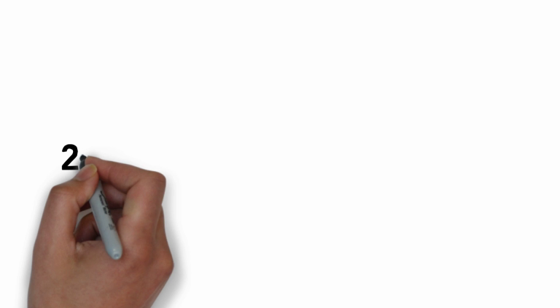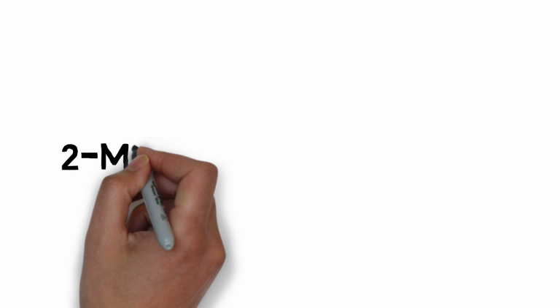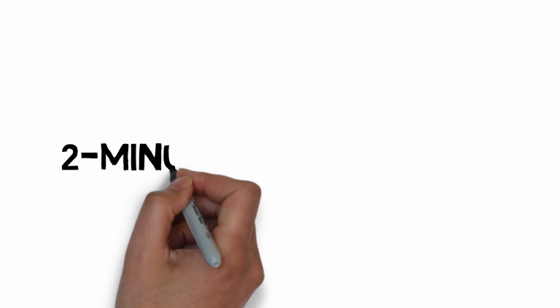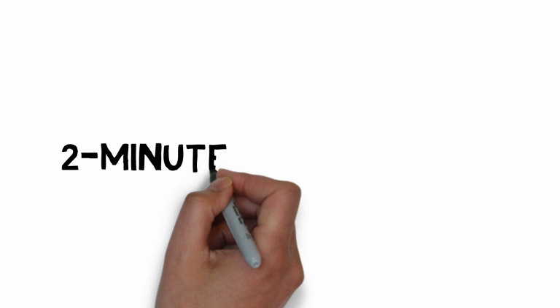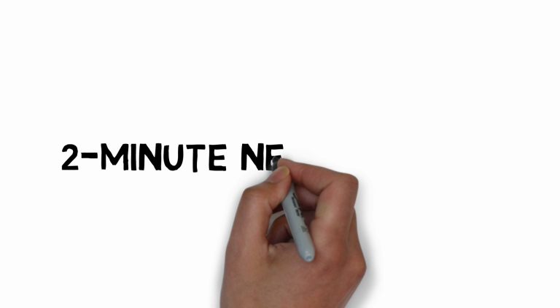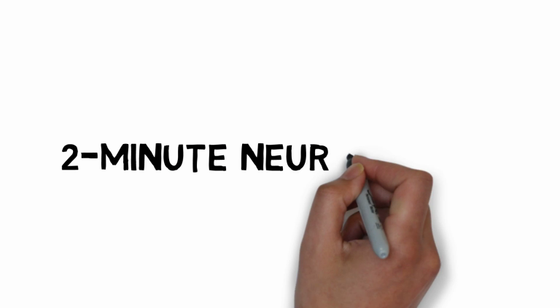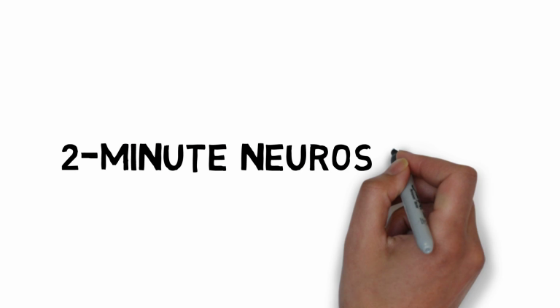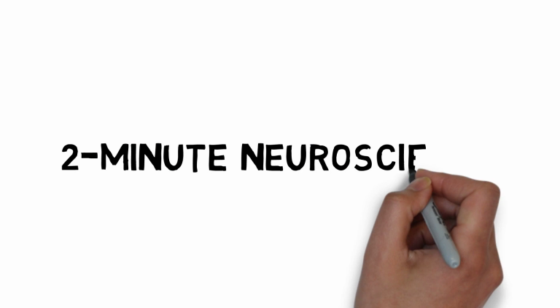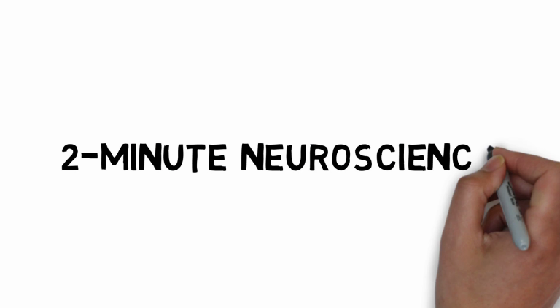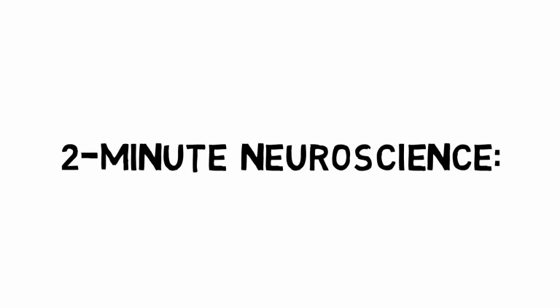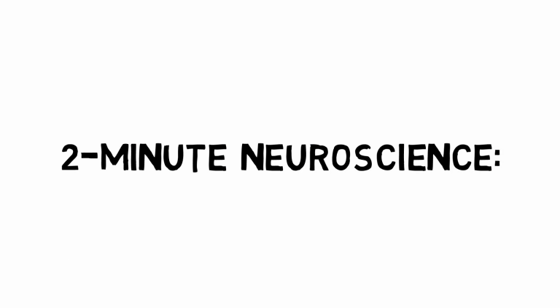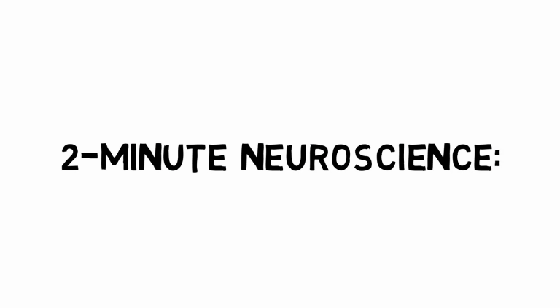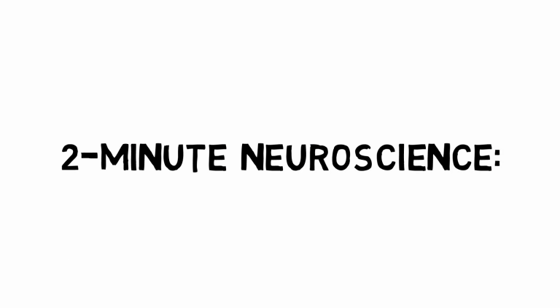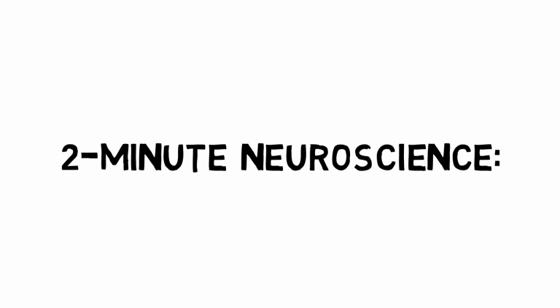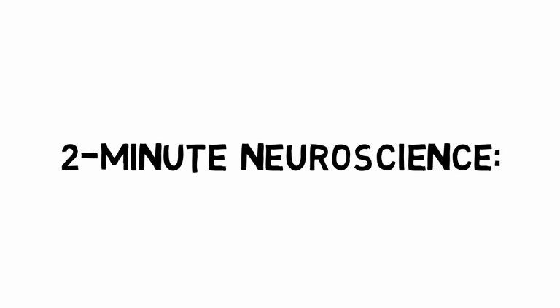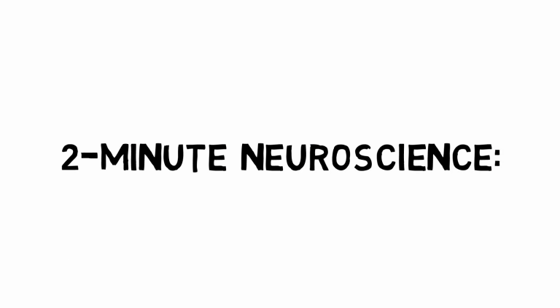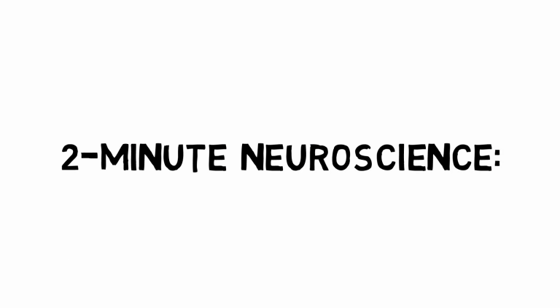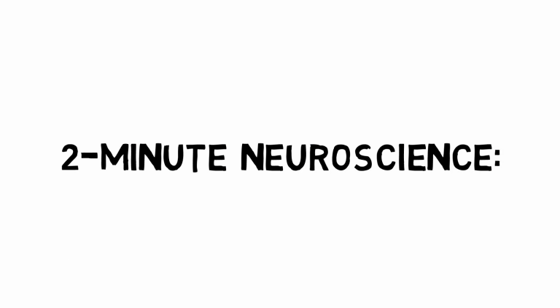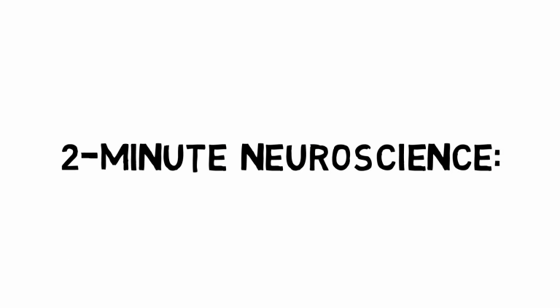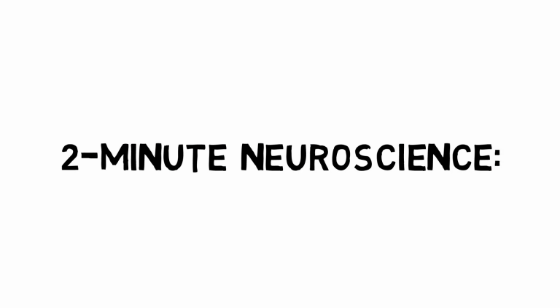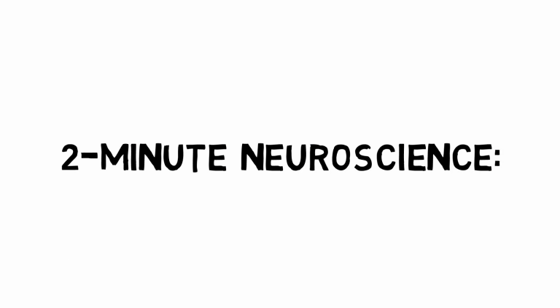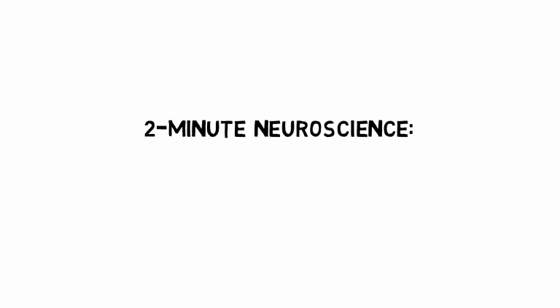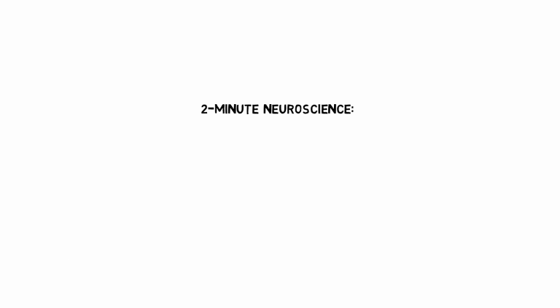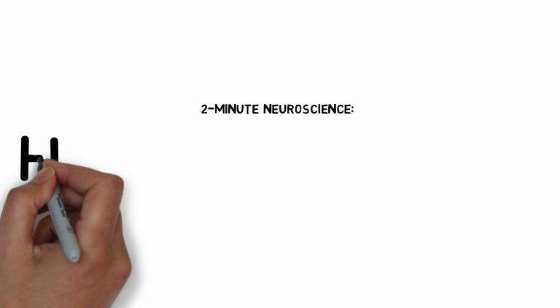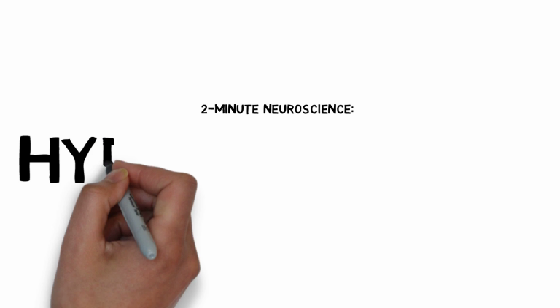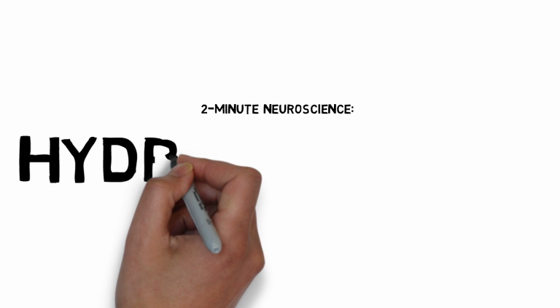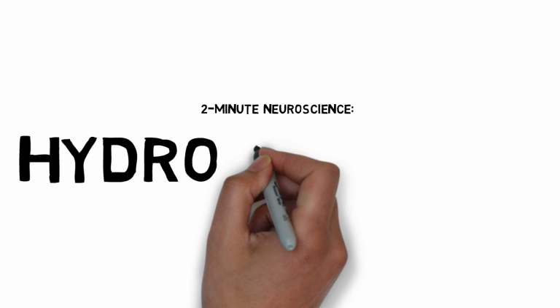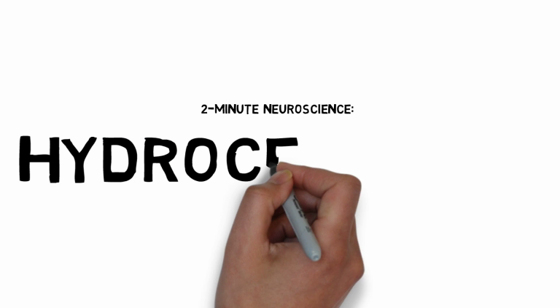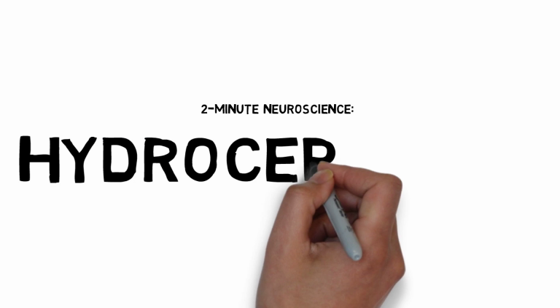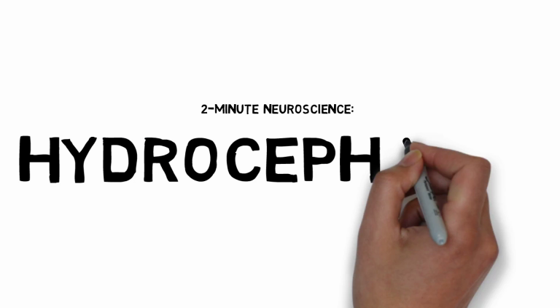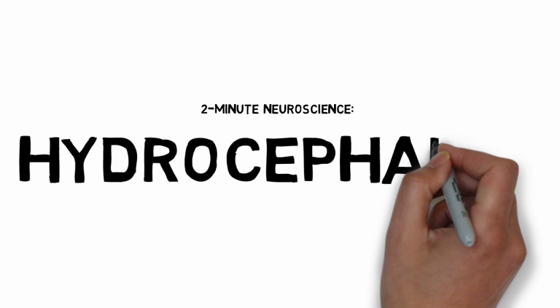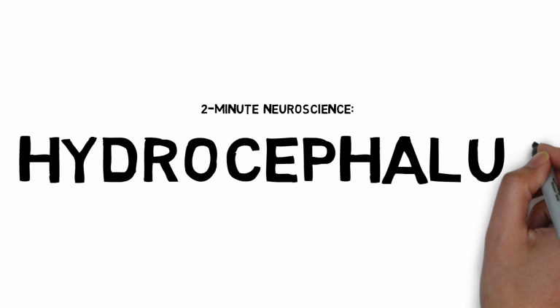Welcome to Two Minute Neuroscience, where I explain neuroscience topics in two minutes or less. In this installment, I will discuss hydrocephalus.